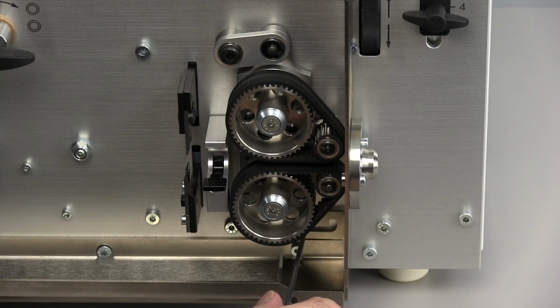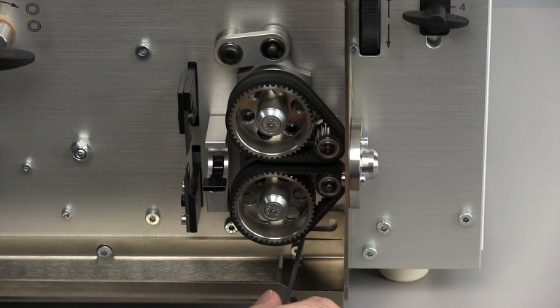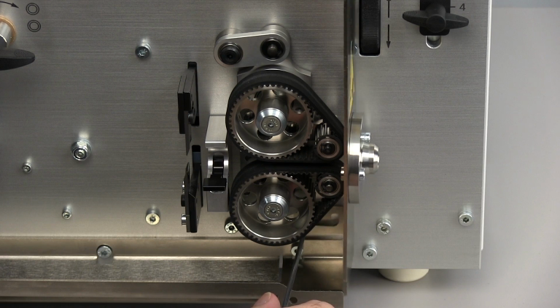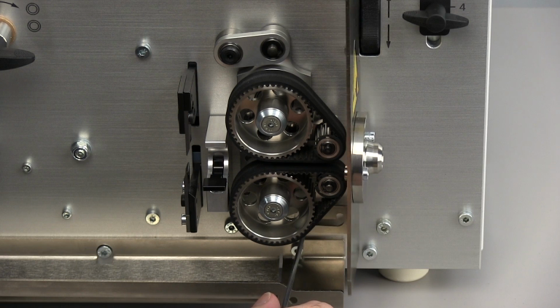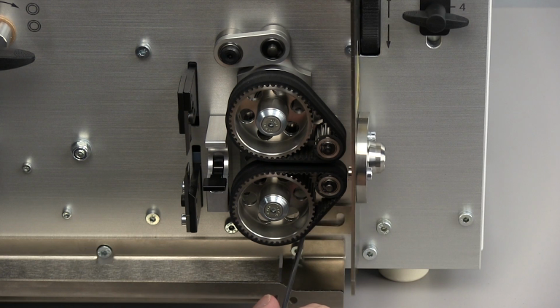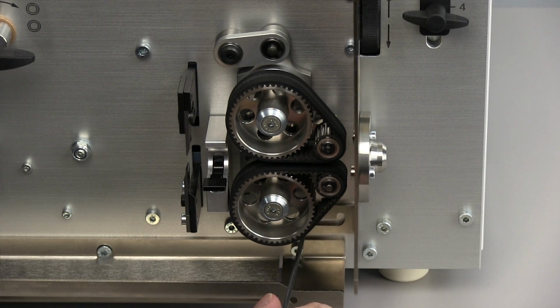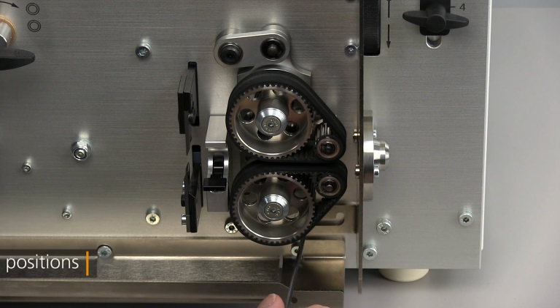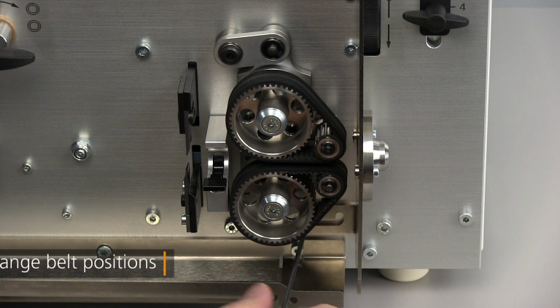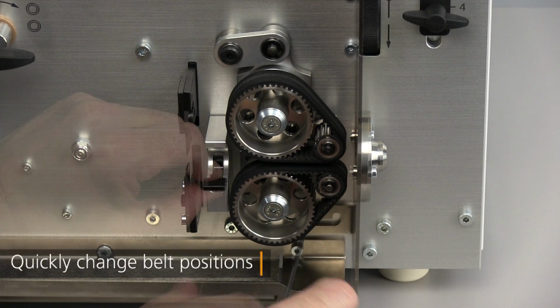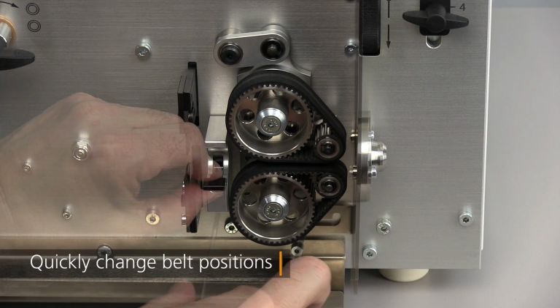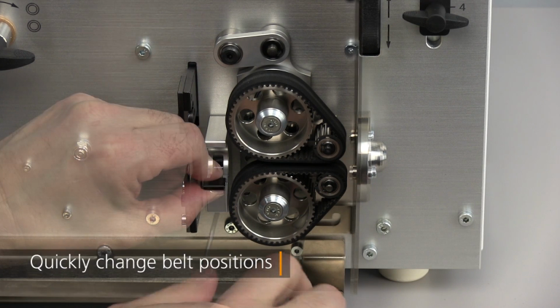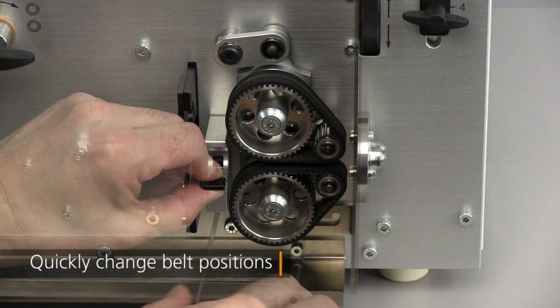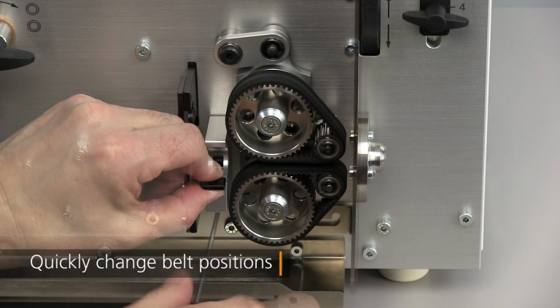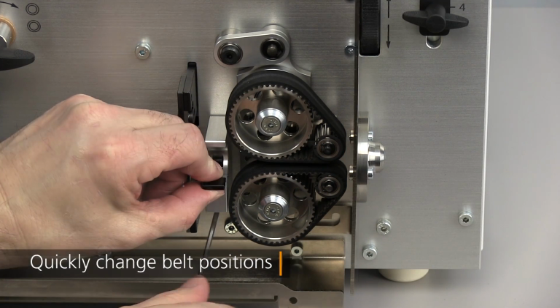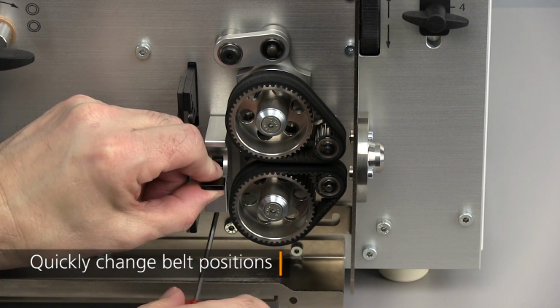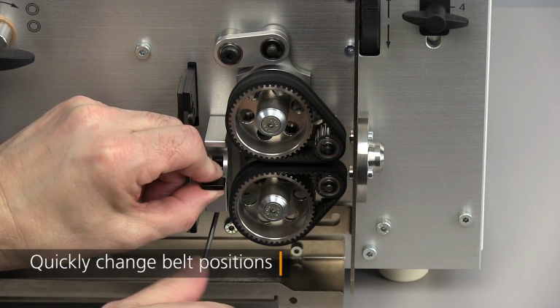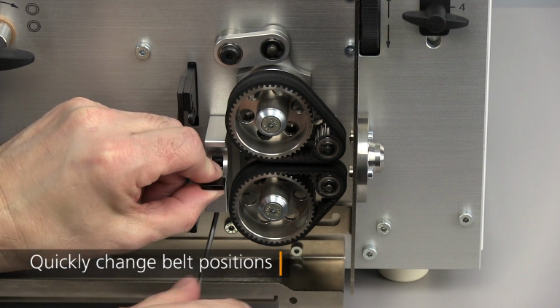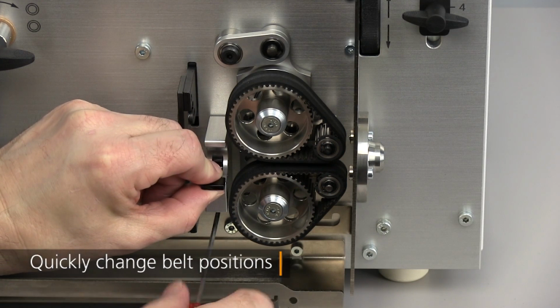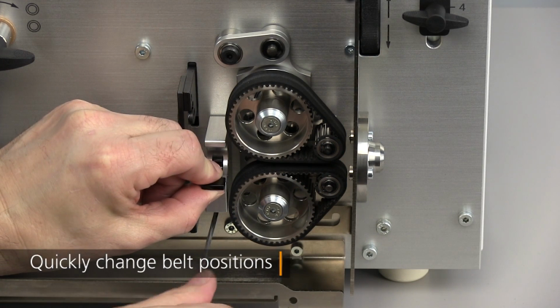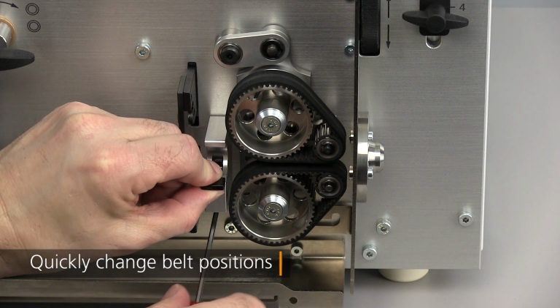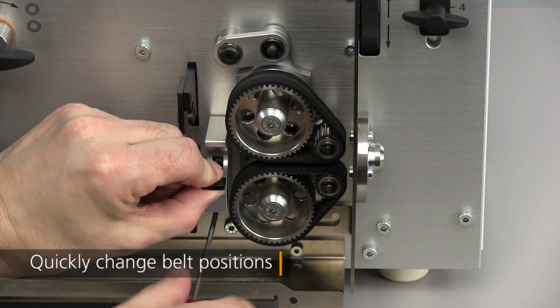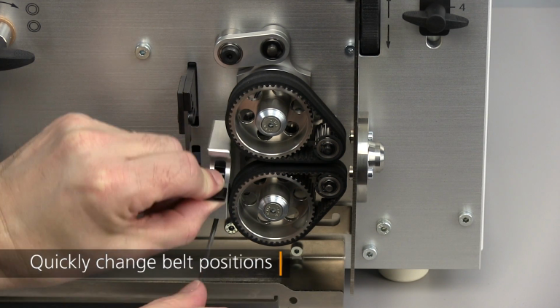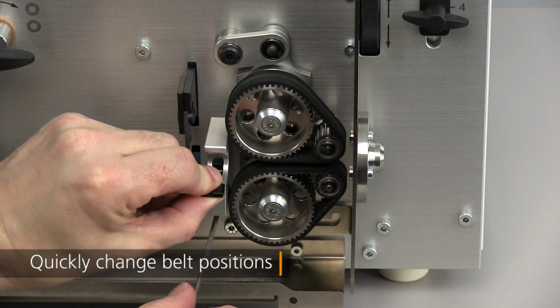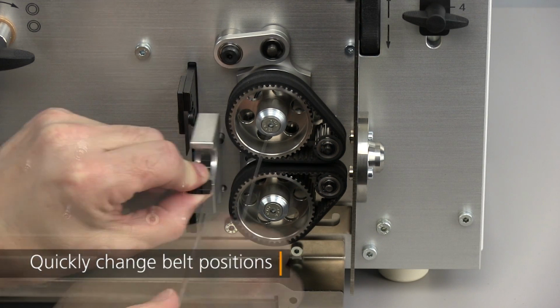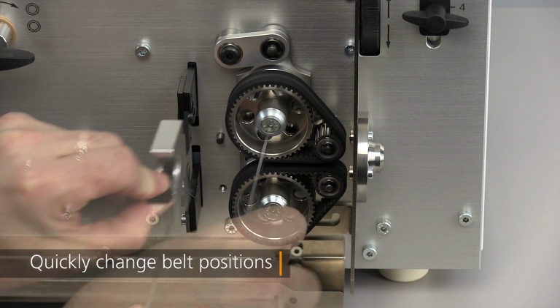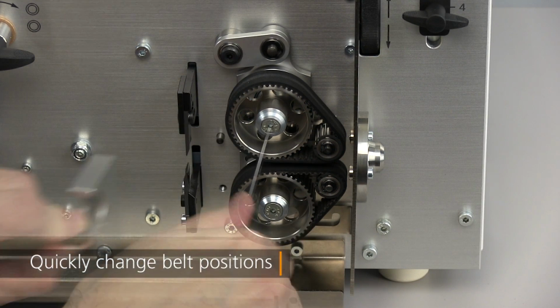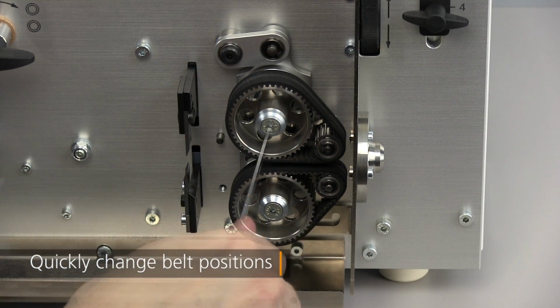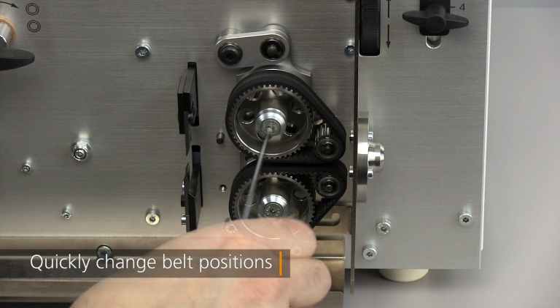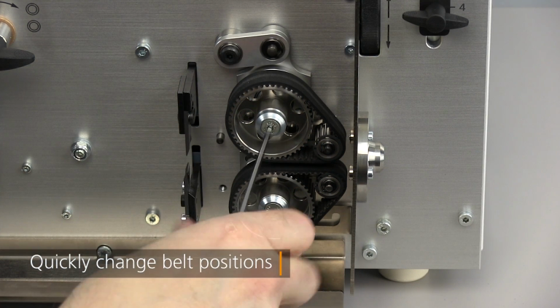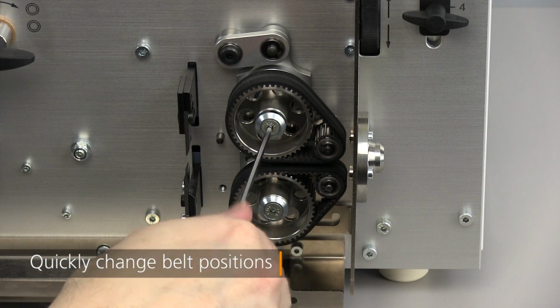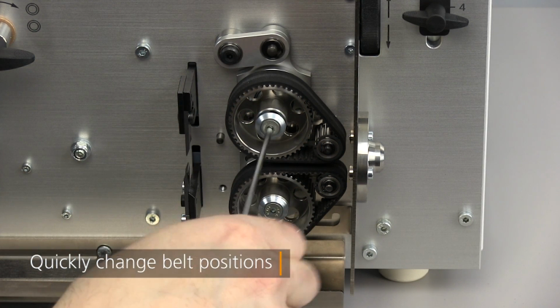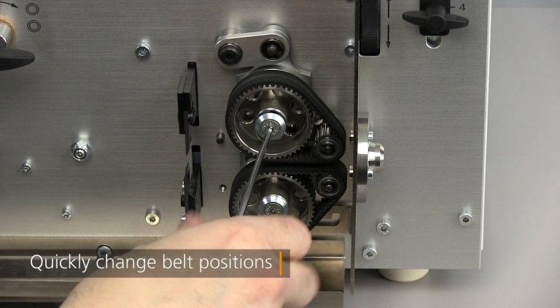When needed, the belt feed unit can be quickly changed from one position to the next with only a few simple steps.